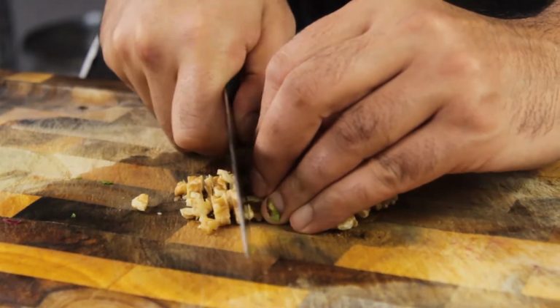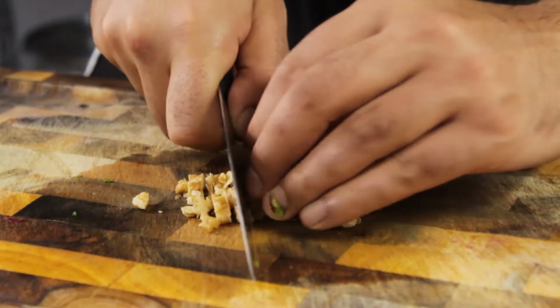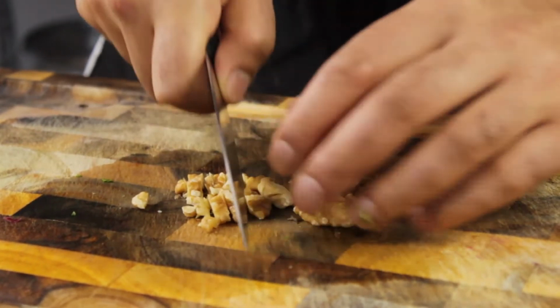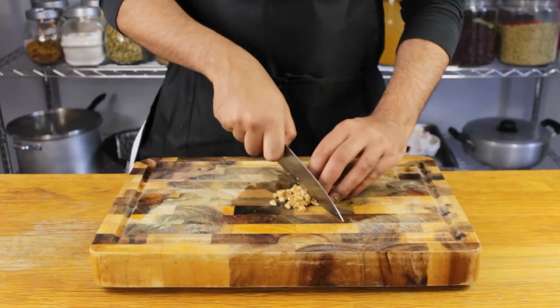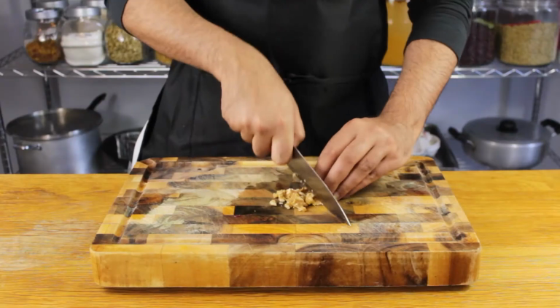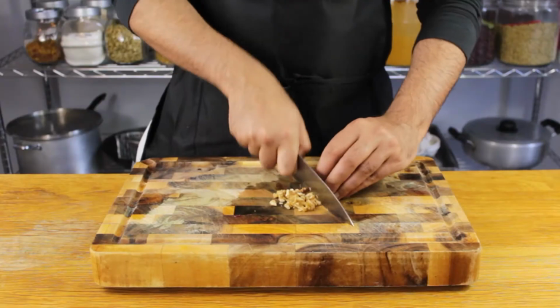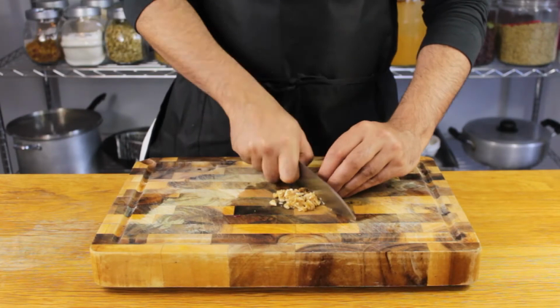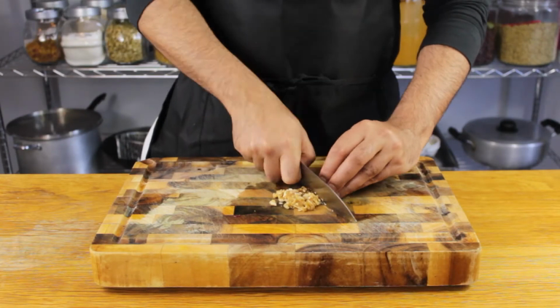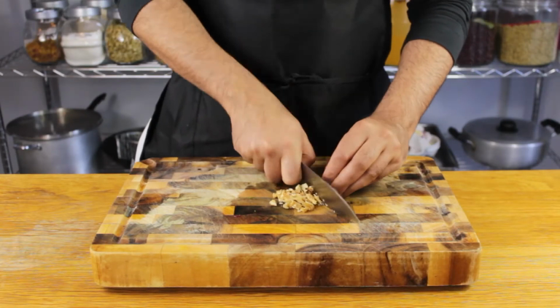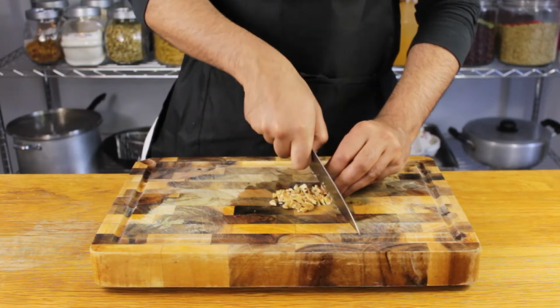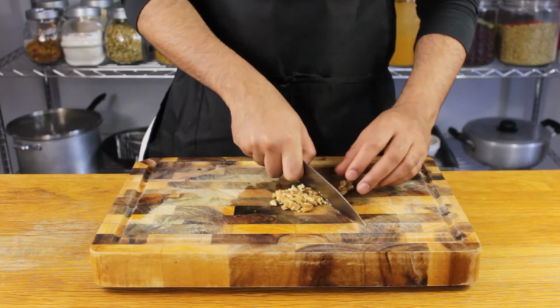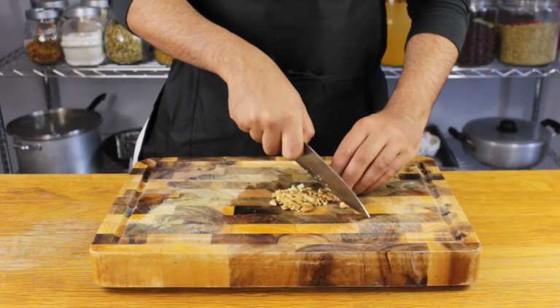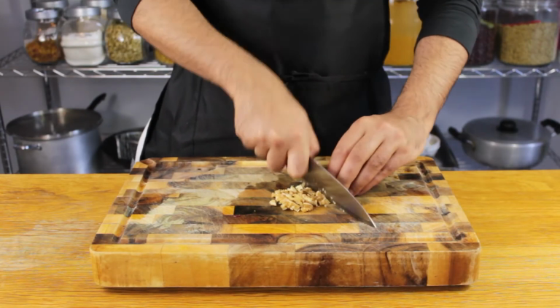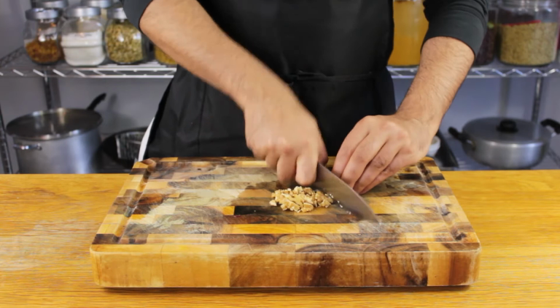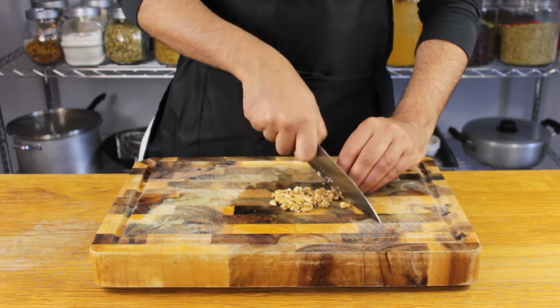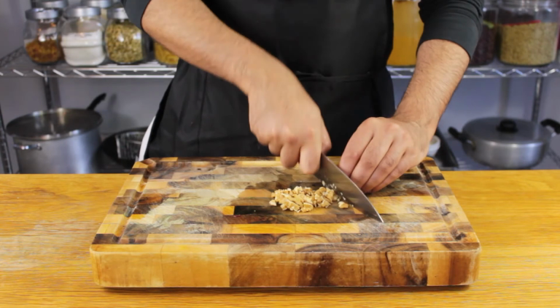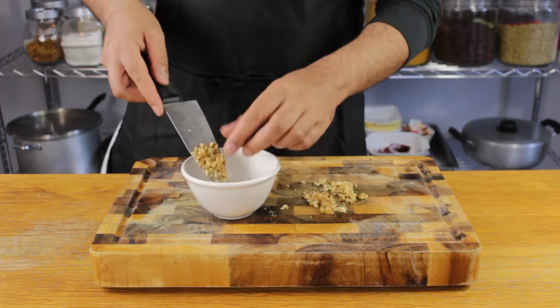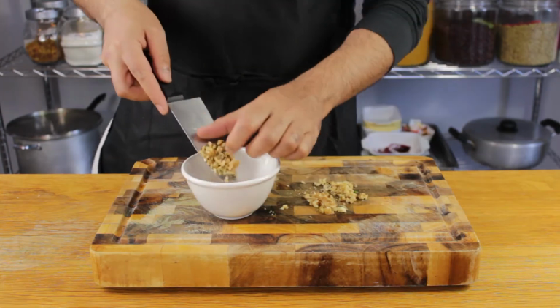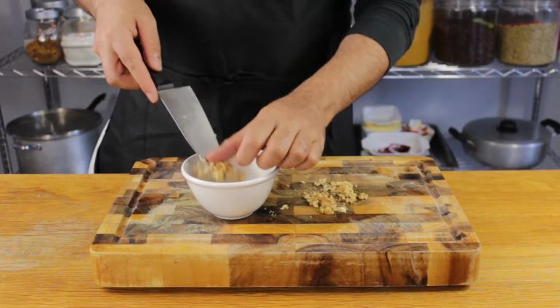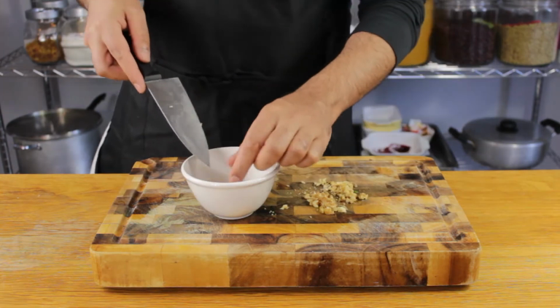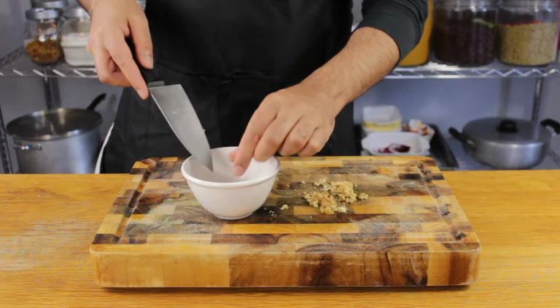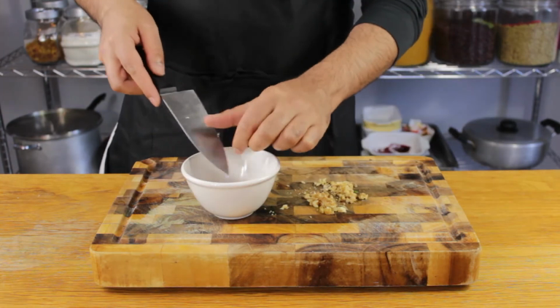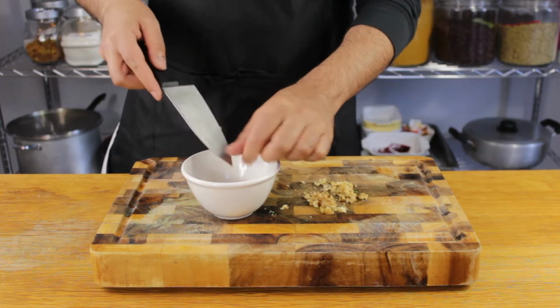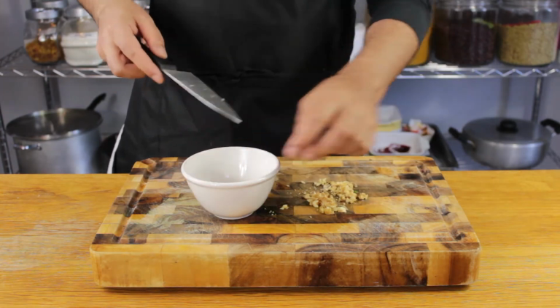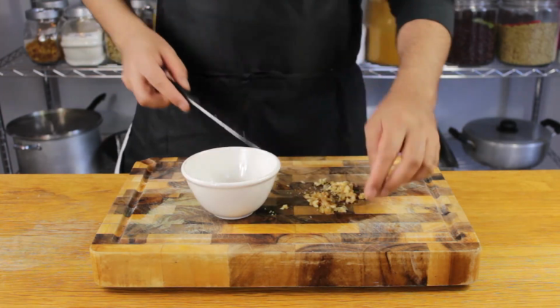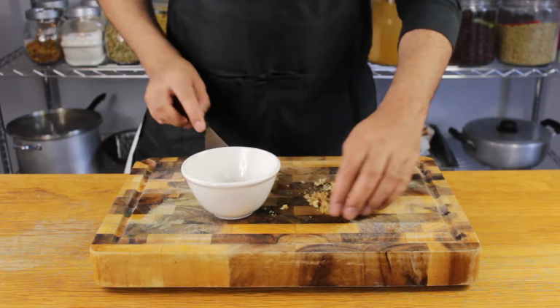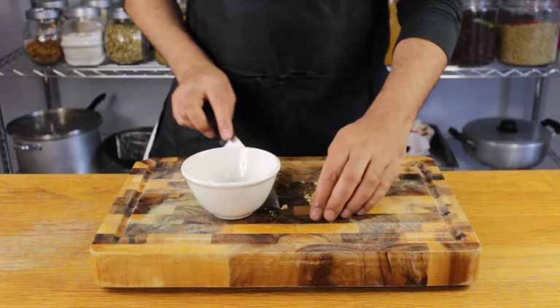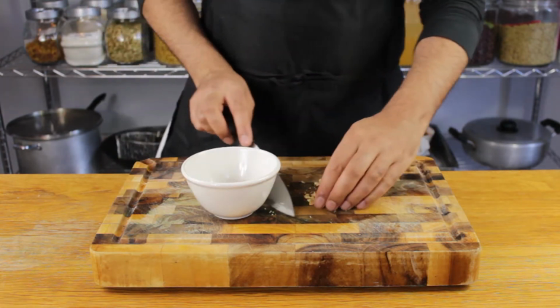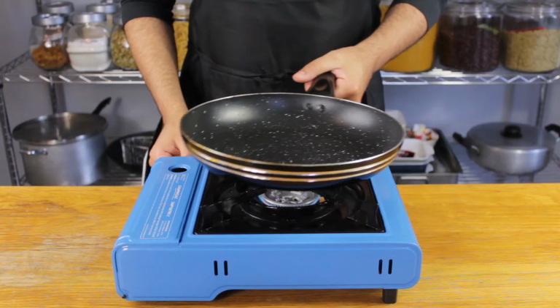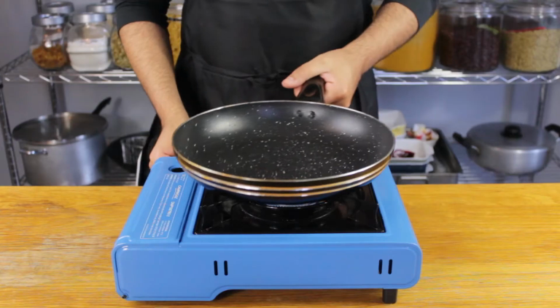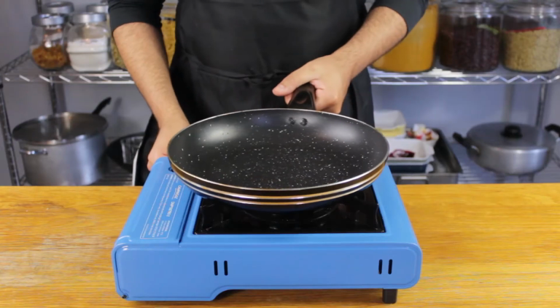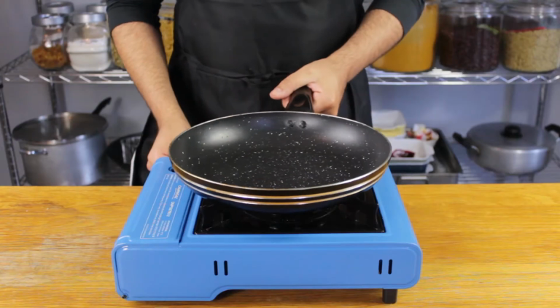Finally, take a handful of nuts and run a knife through them. This should be a nice fine chop, but keep in mind that the nuts will provide texture to the dish, so feel free to leave some chunky.